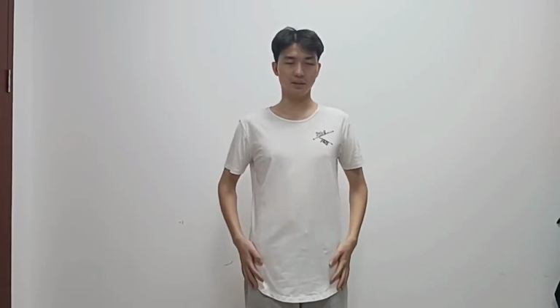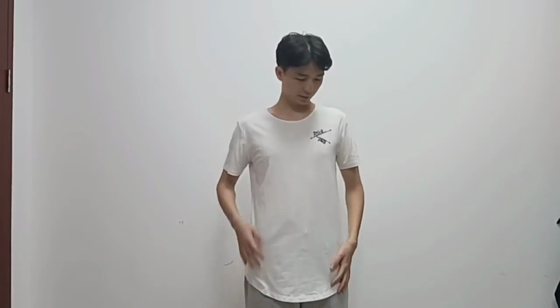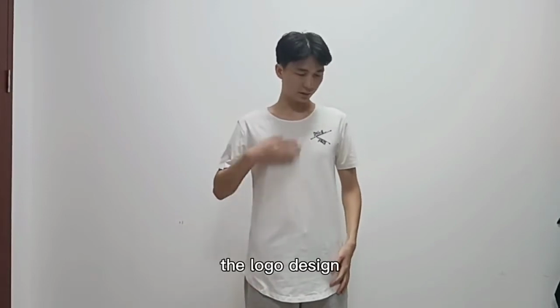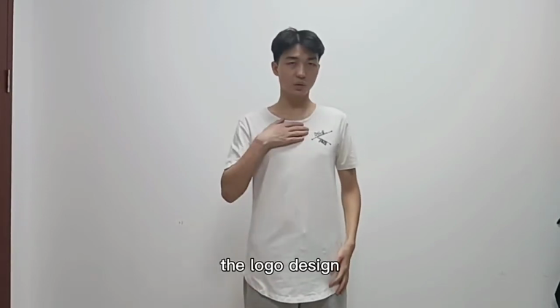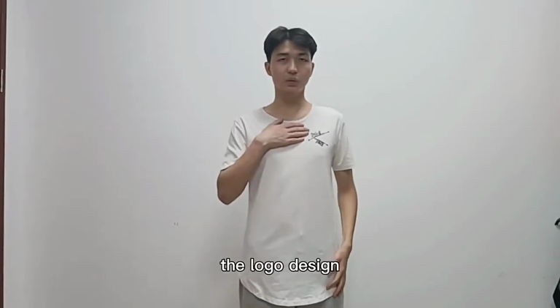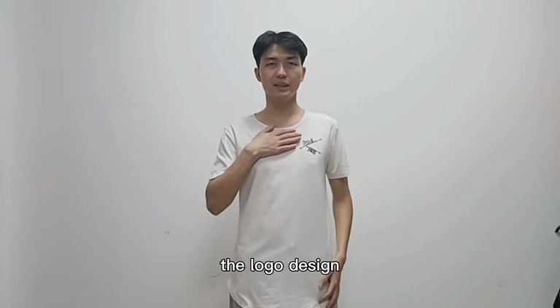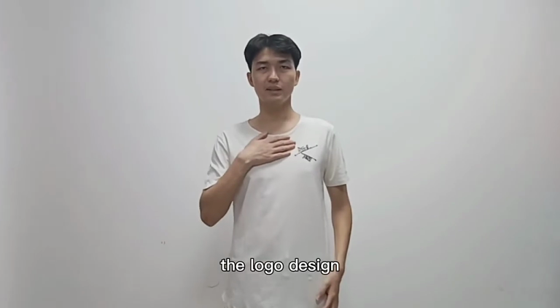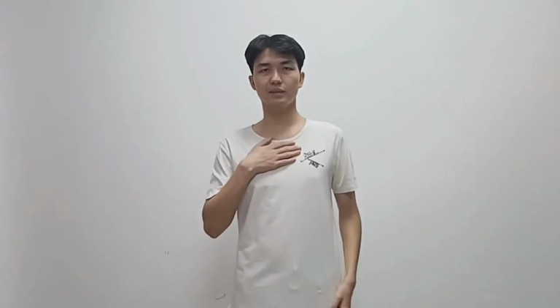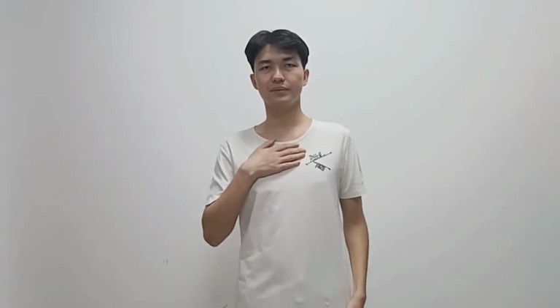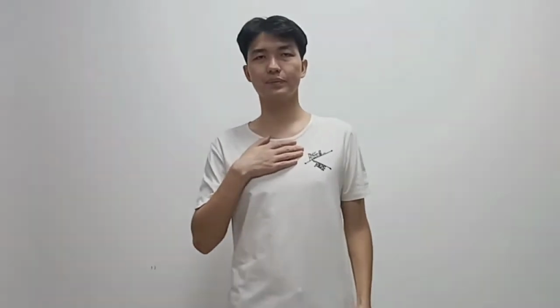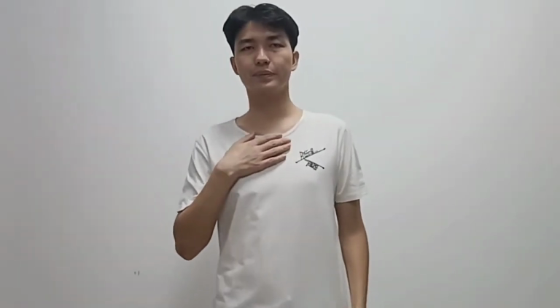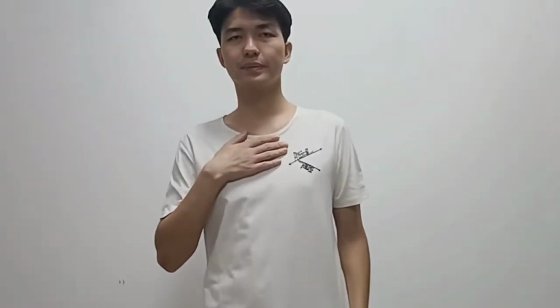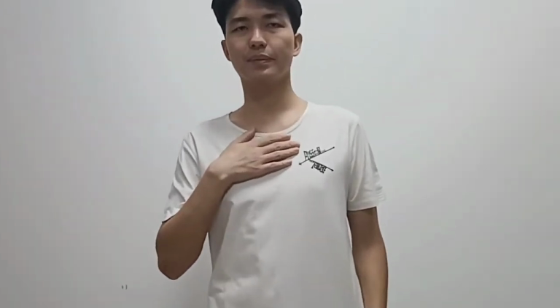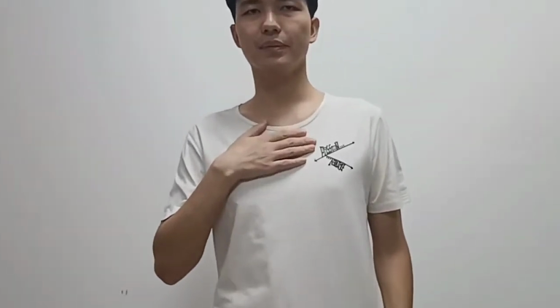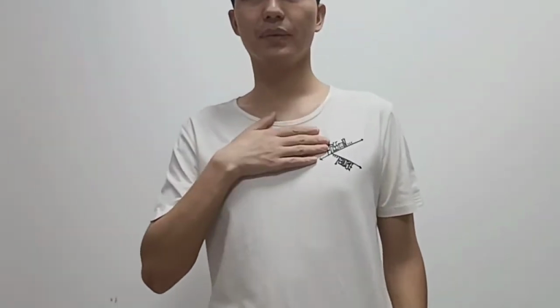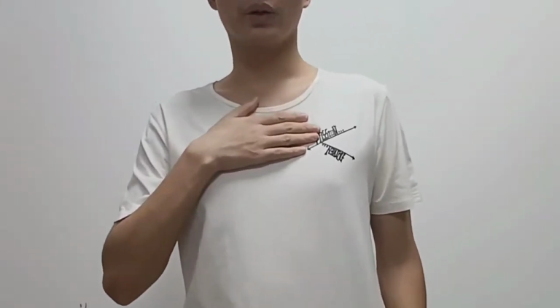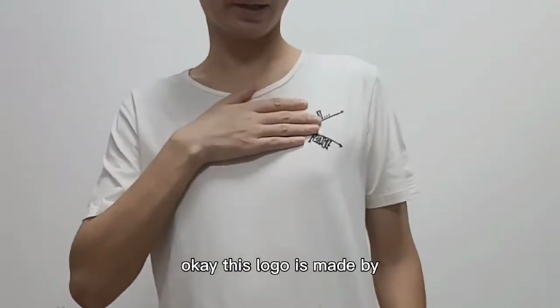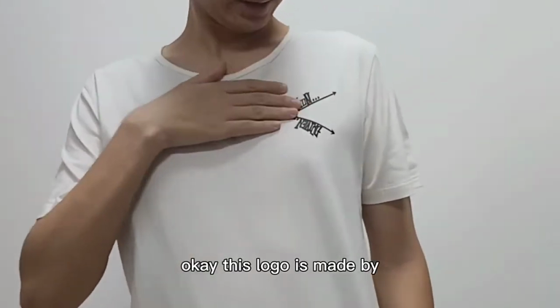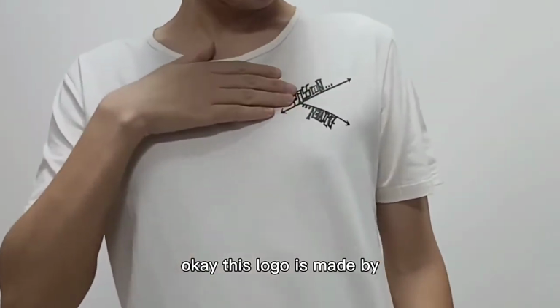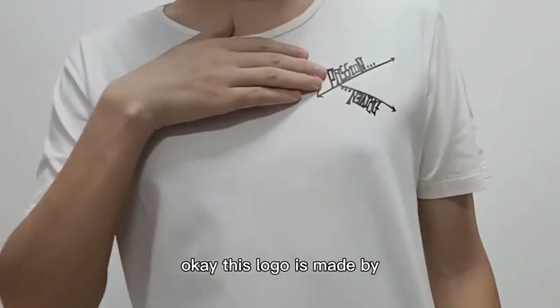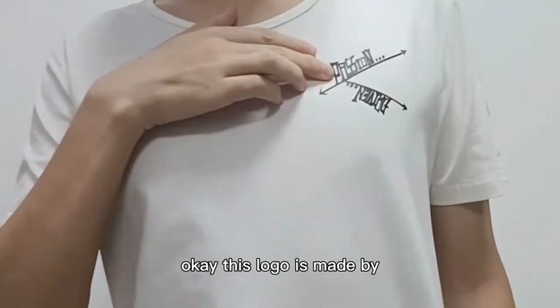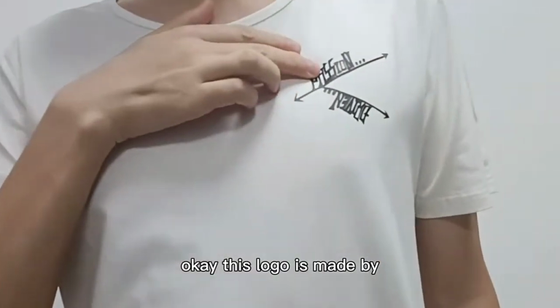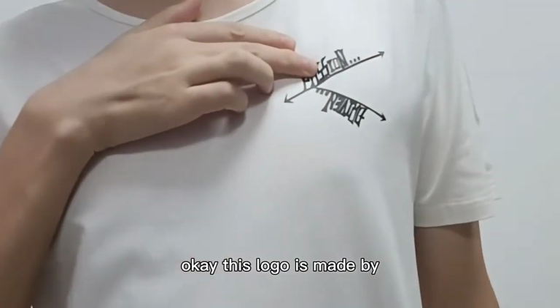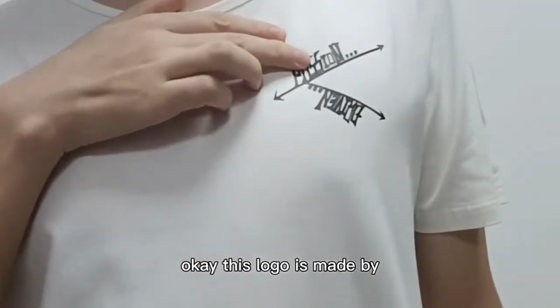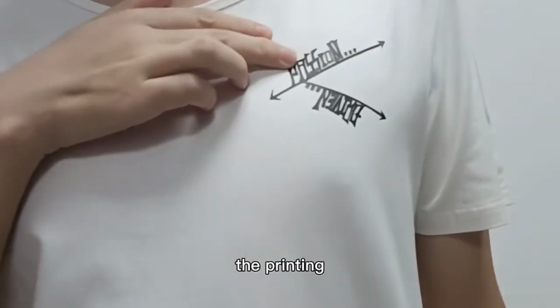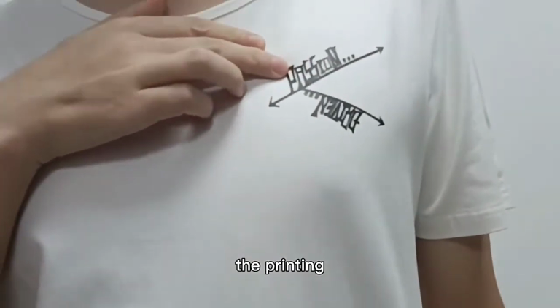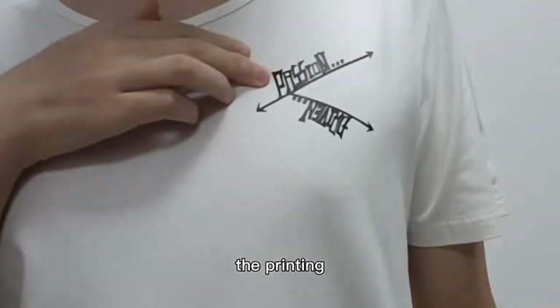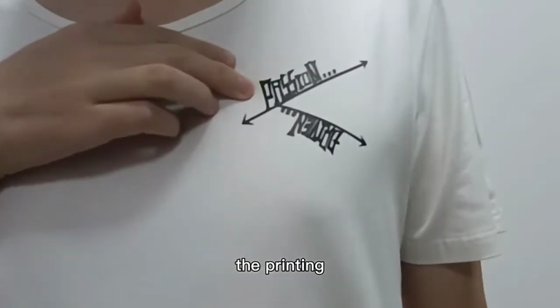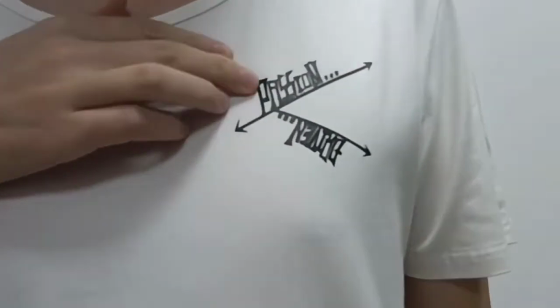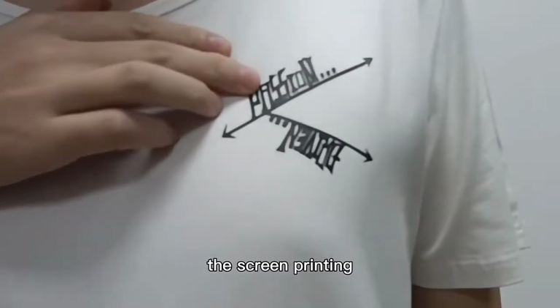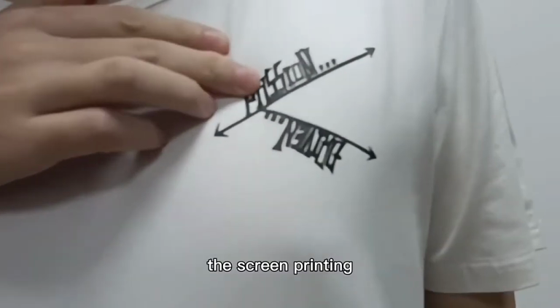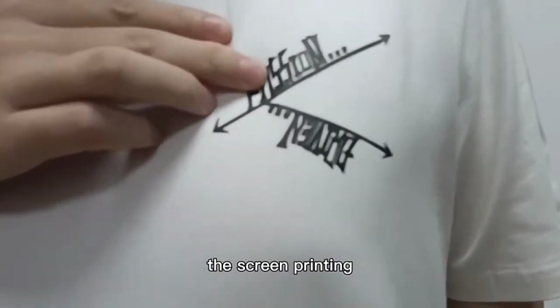The logo design. This logo is made by screen printing.